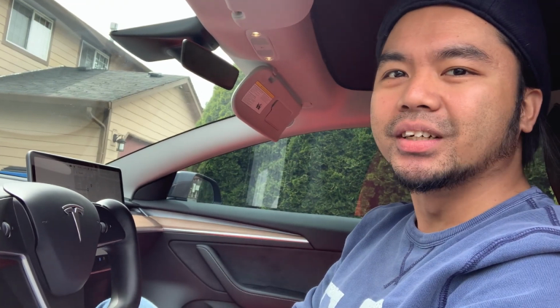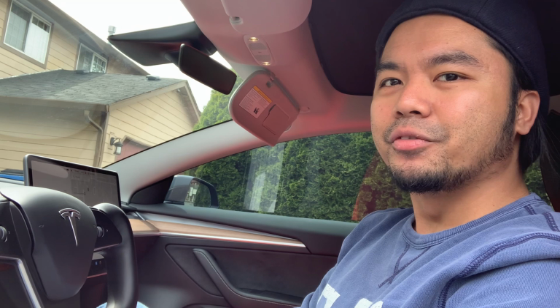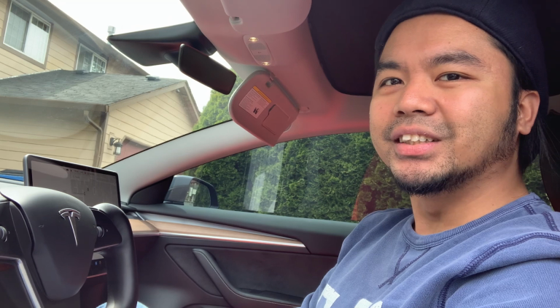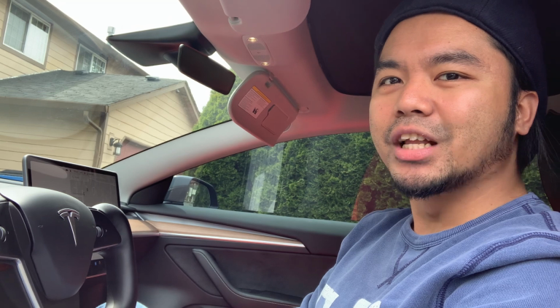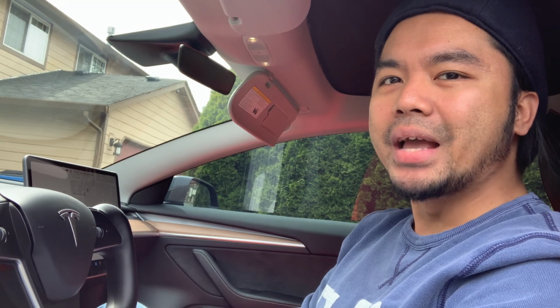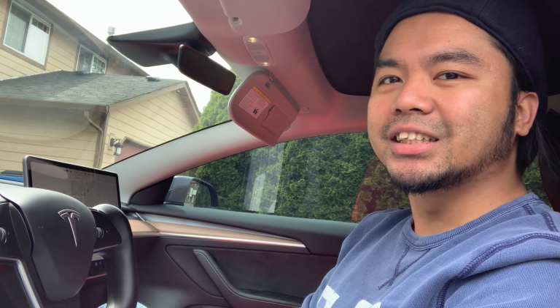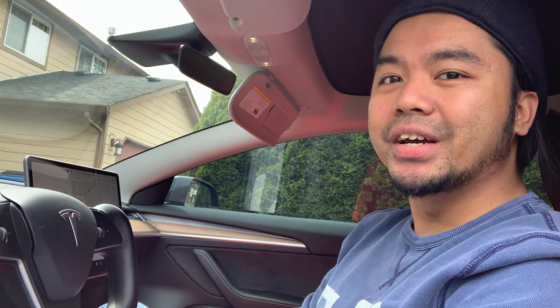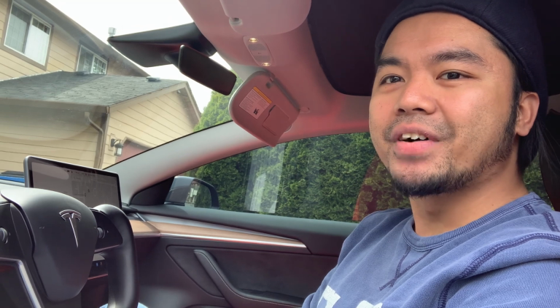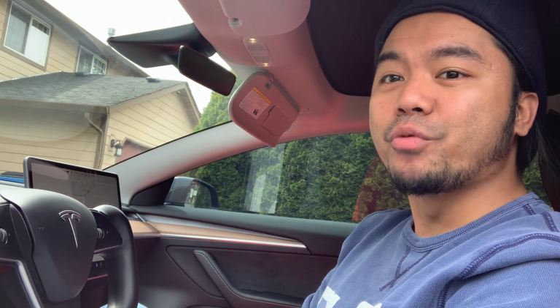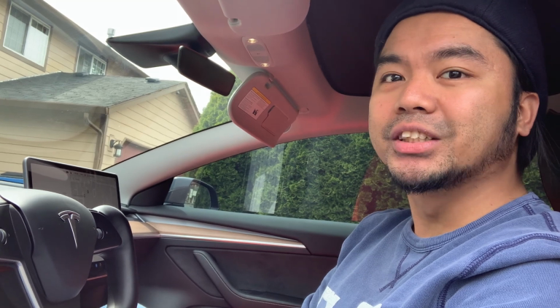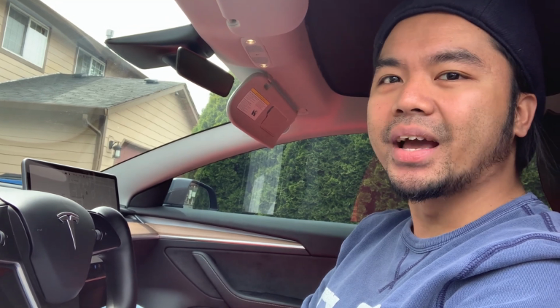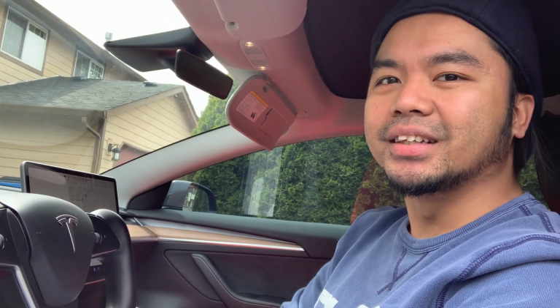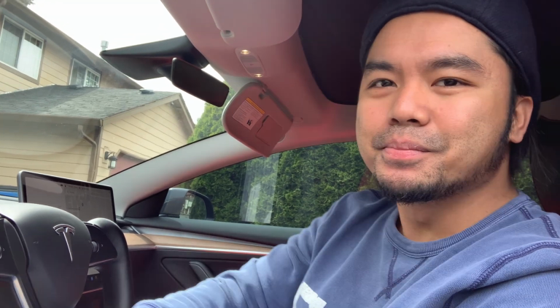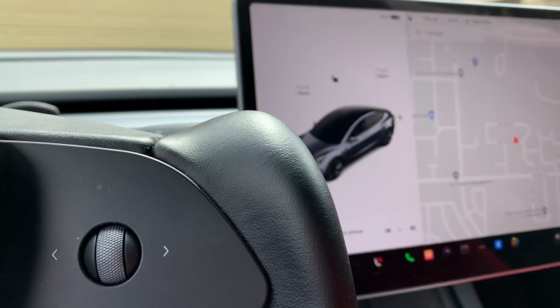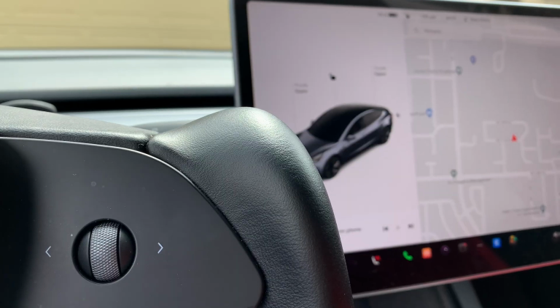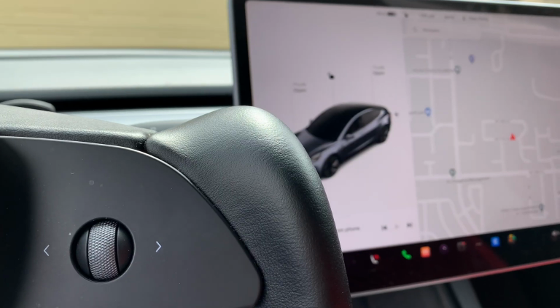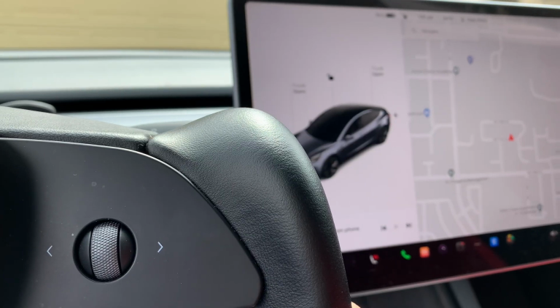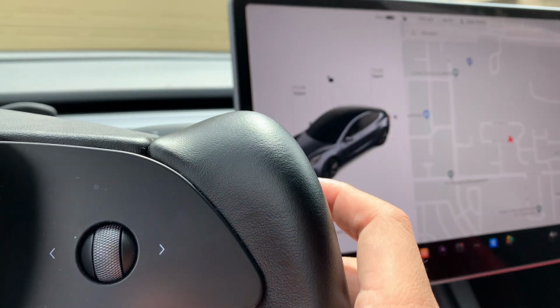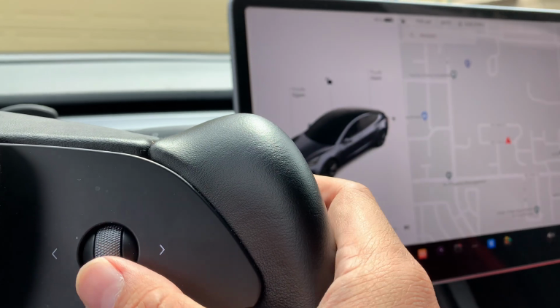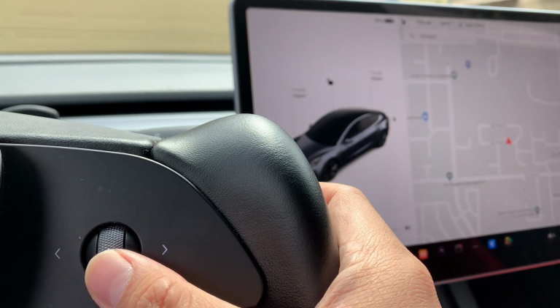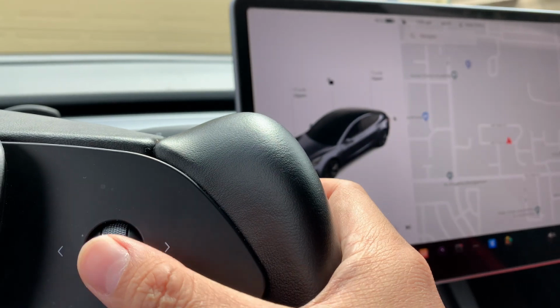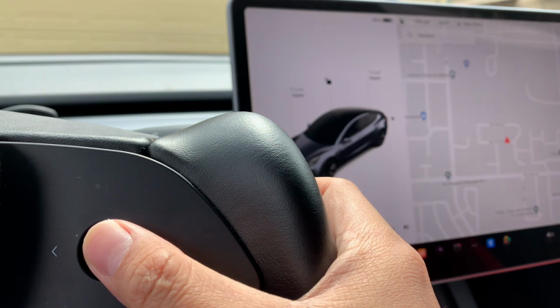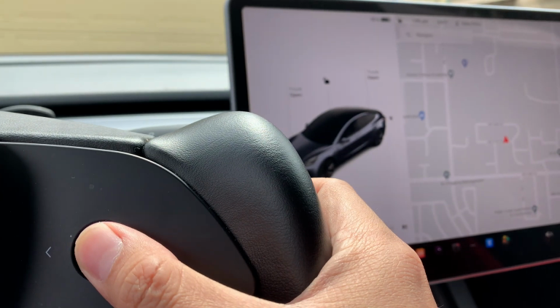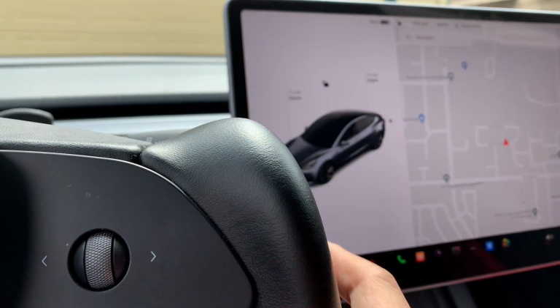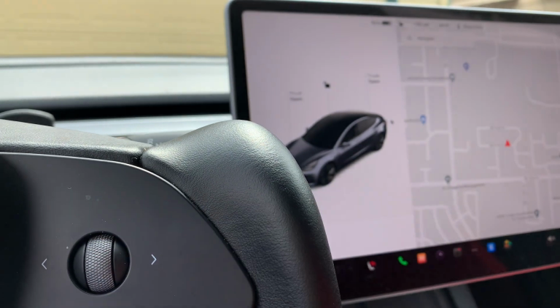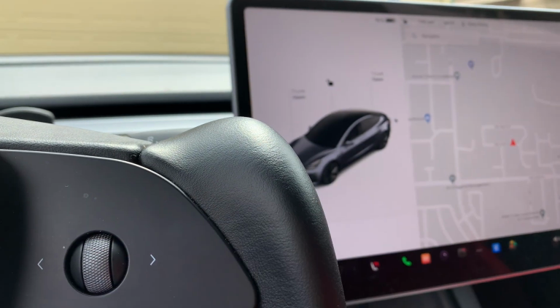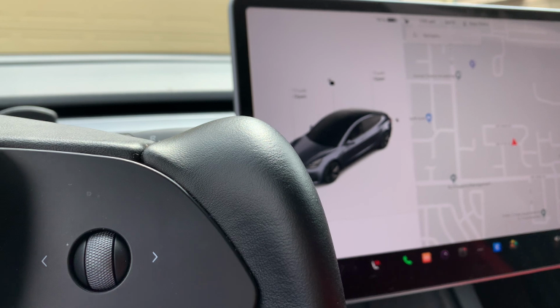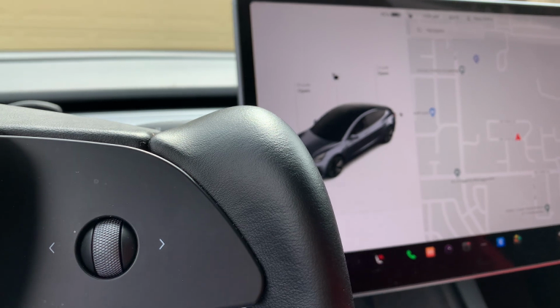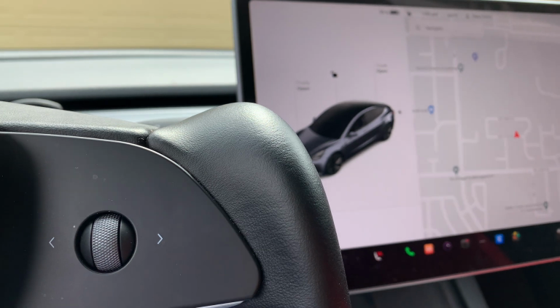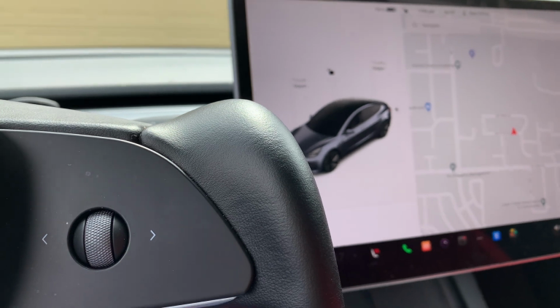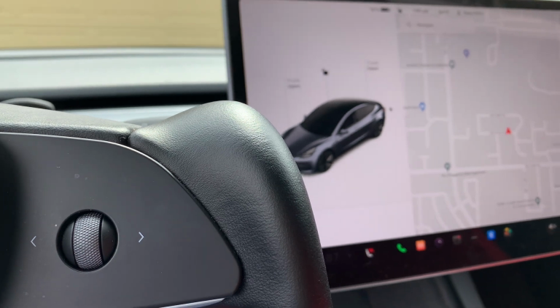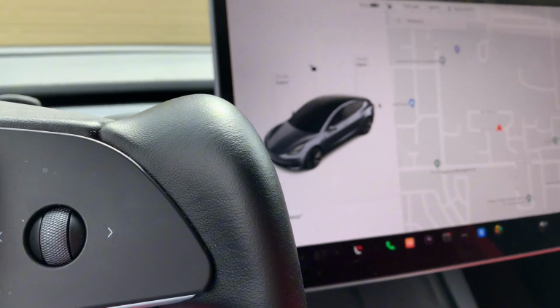First, let me activate it via voice command: 'Keep Tesla safe.'